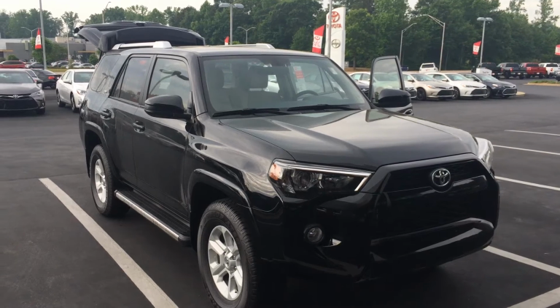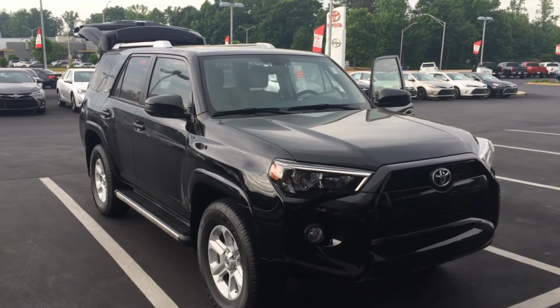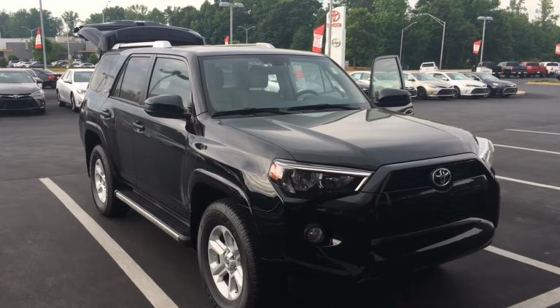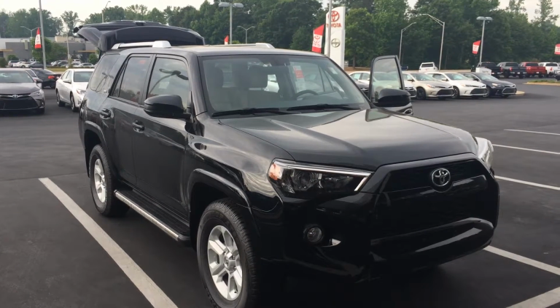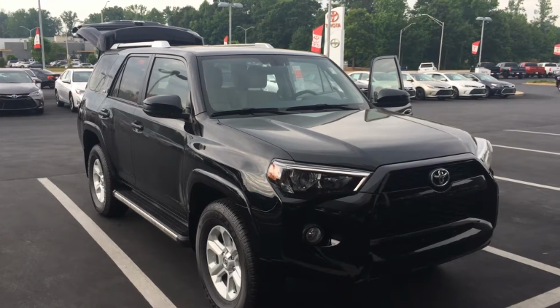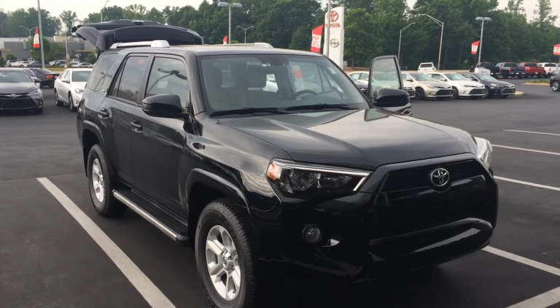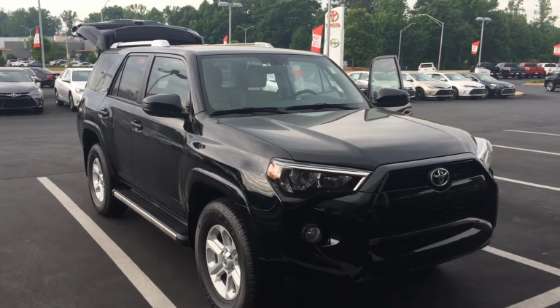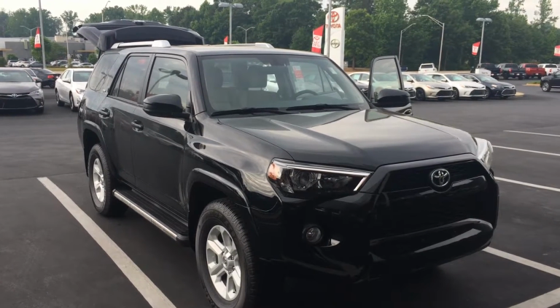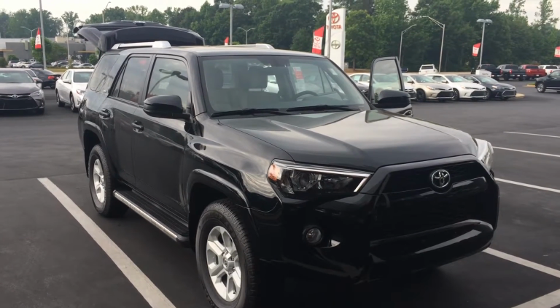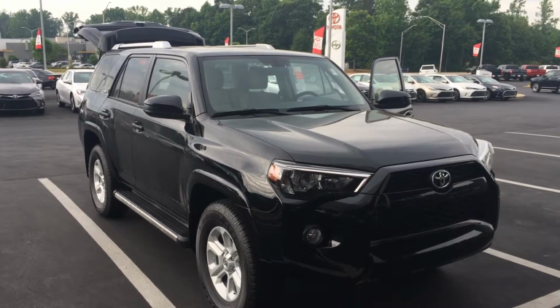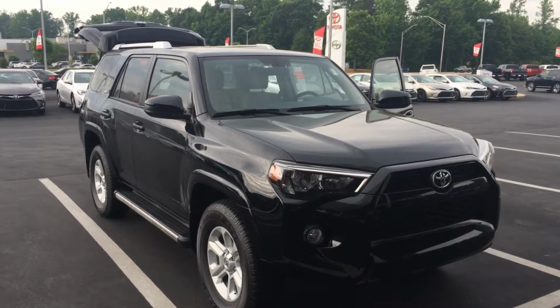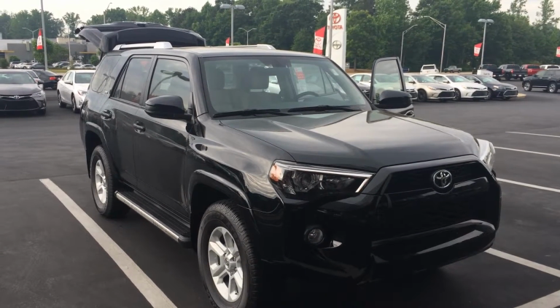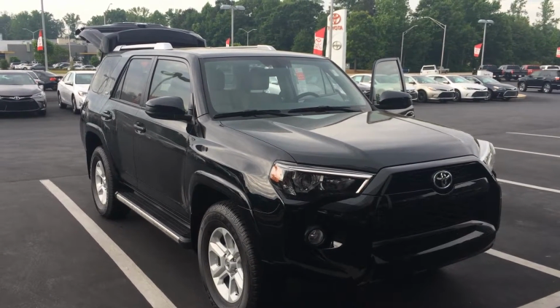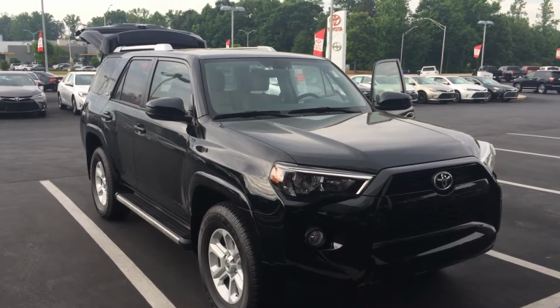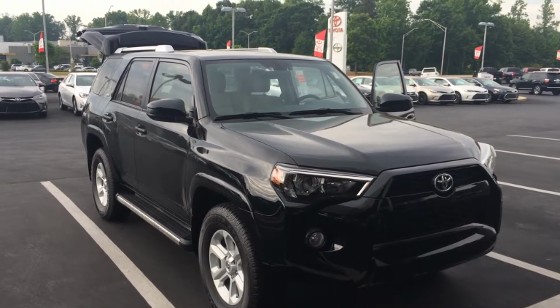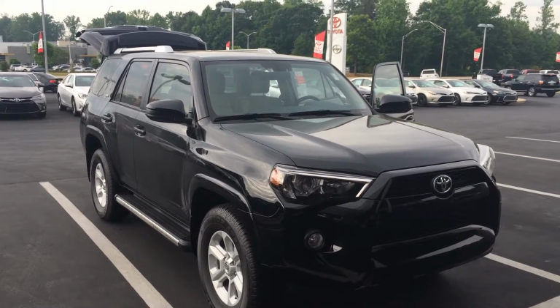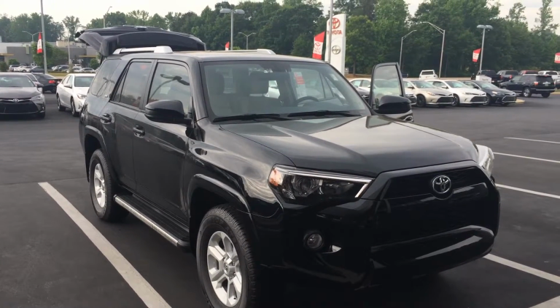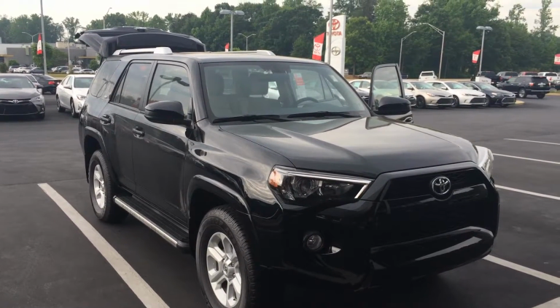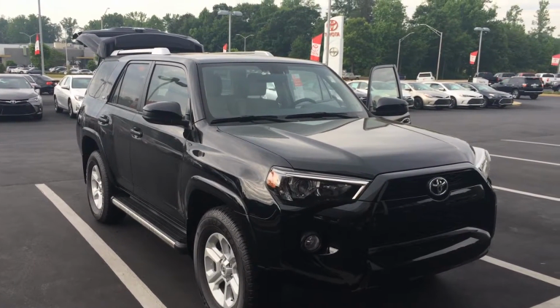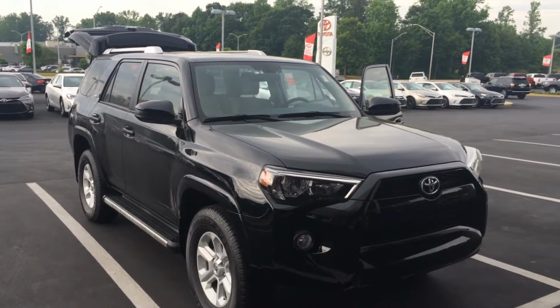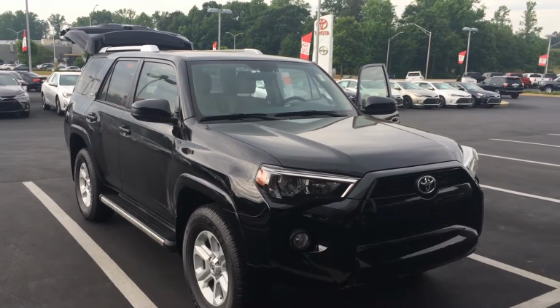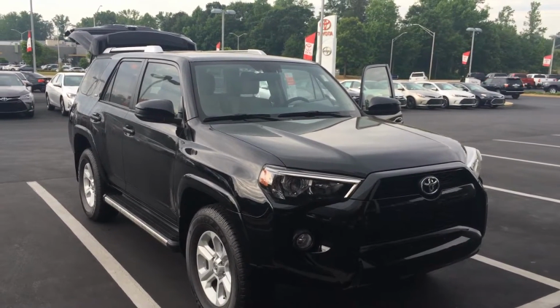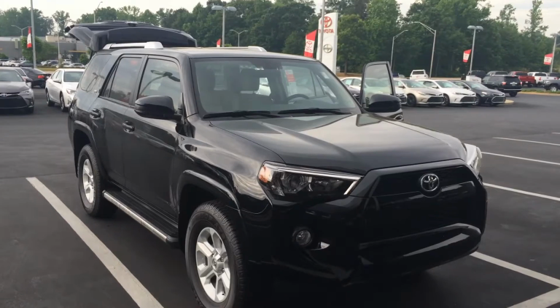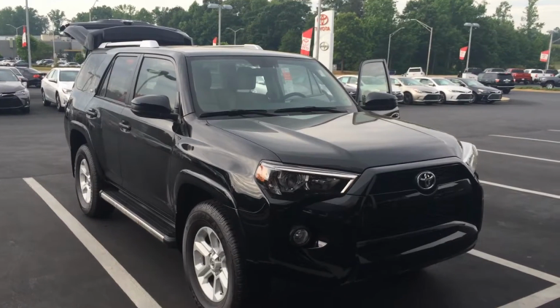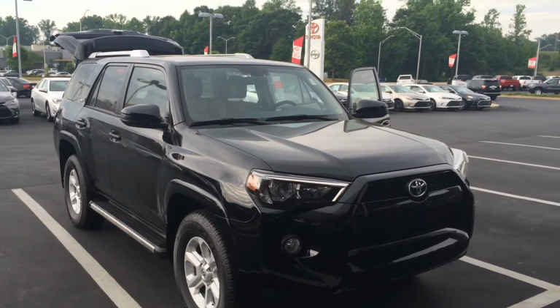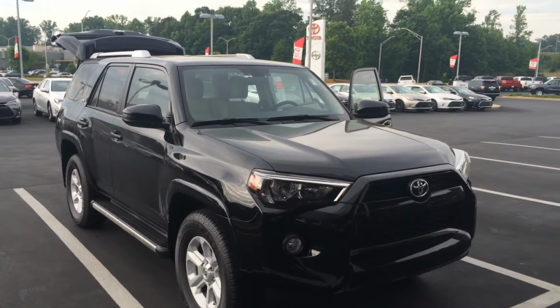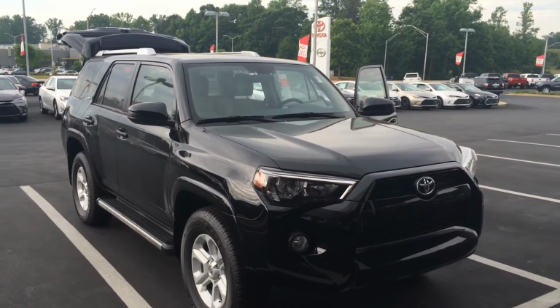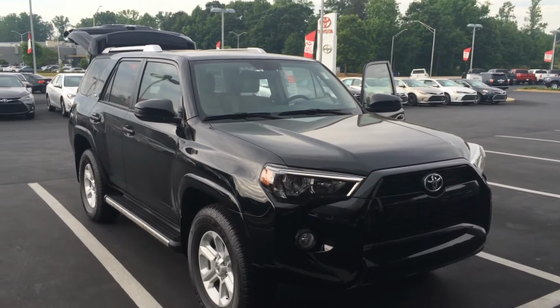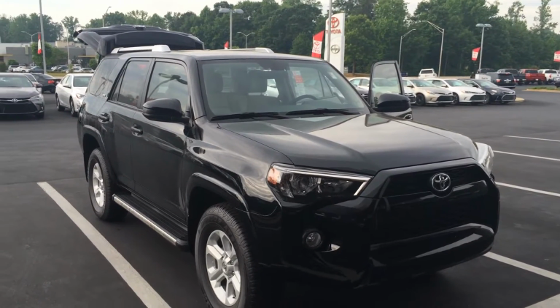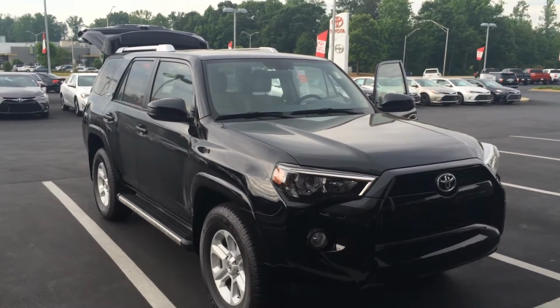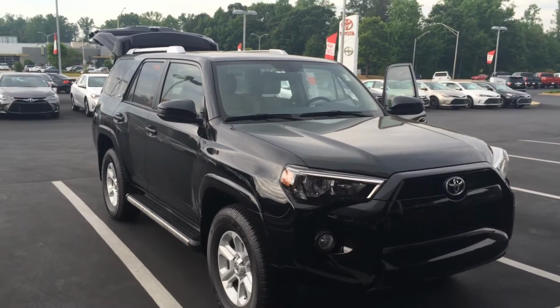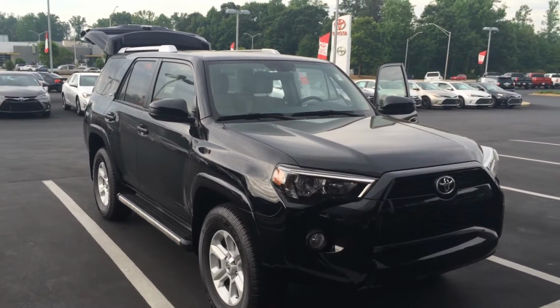Good morning, Gary. This is Gerald at LaGrange Toyota here with your brand new 2016 Toyota 4Runner.